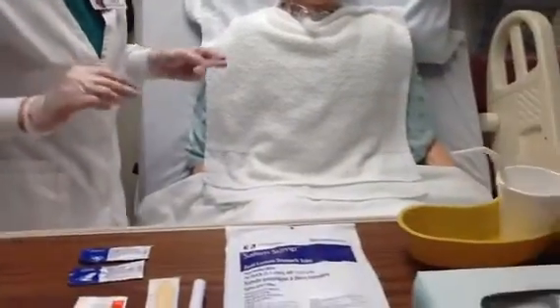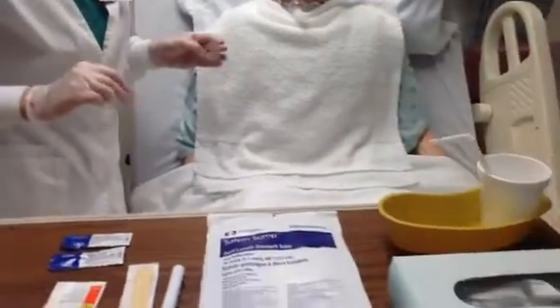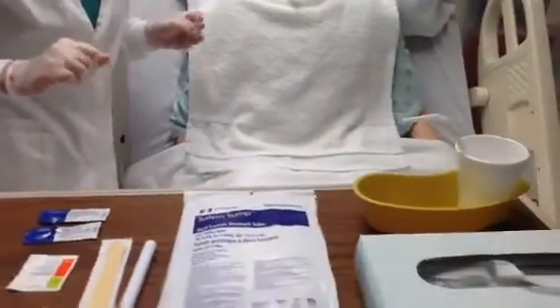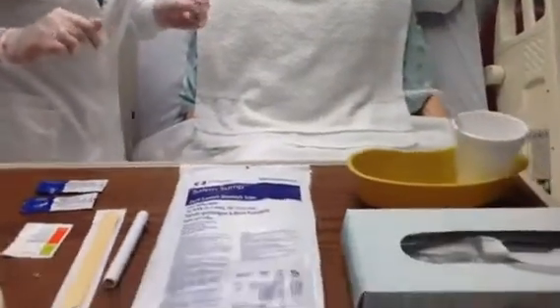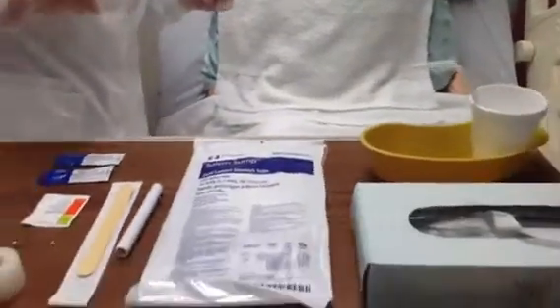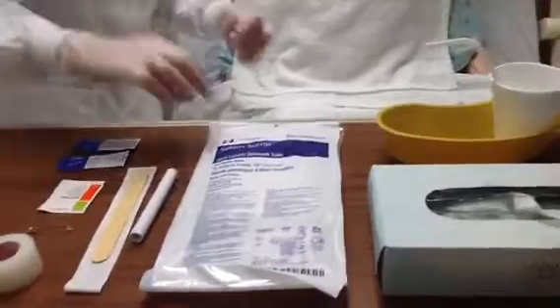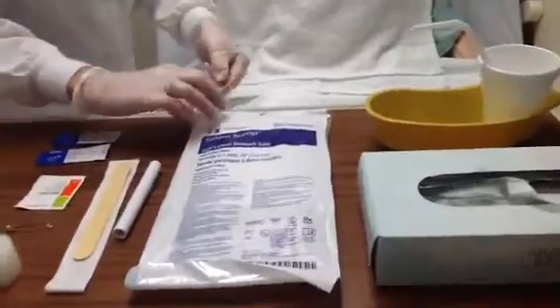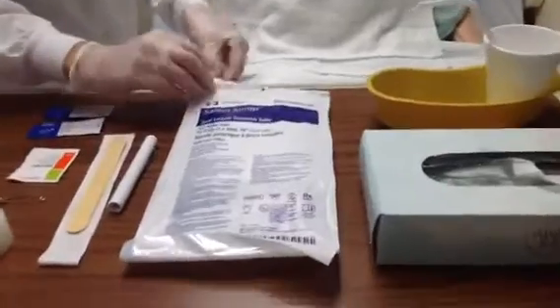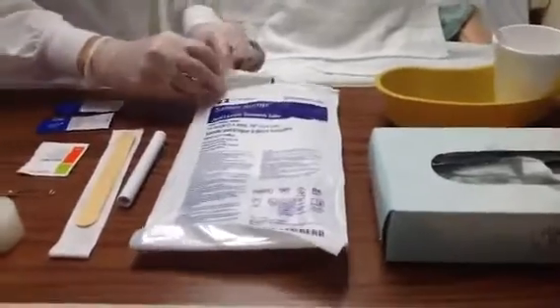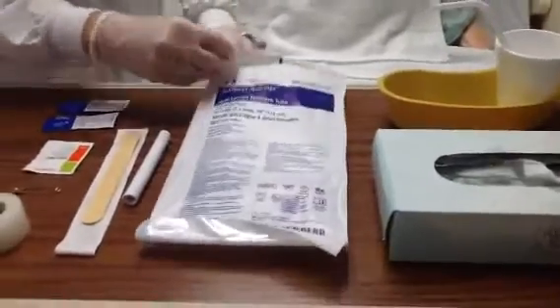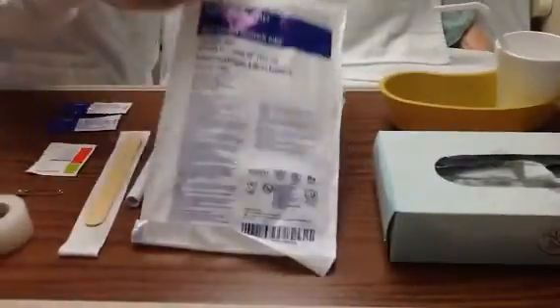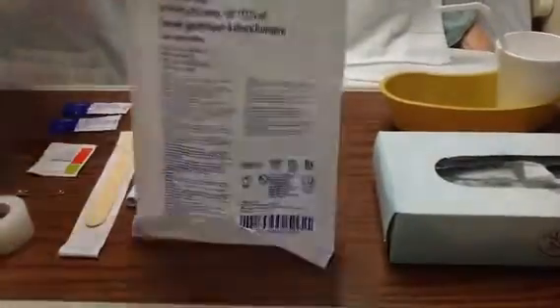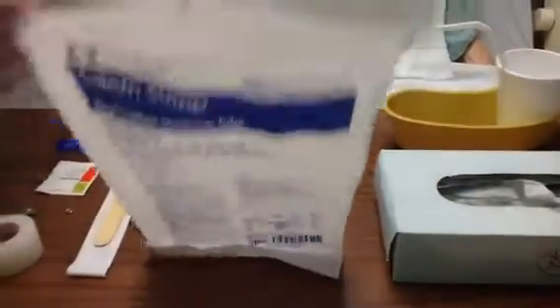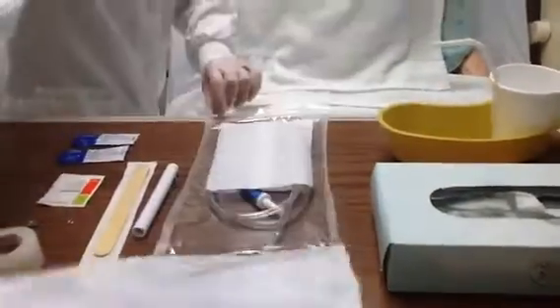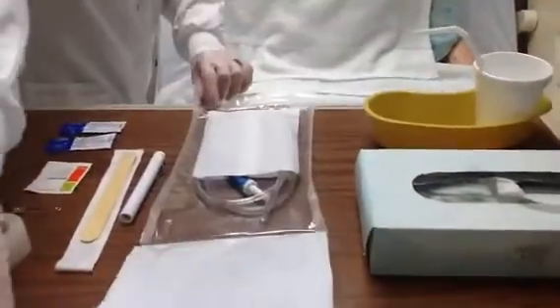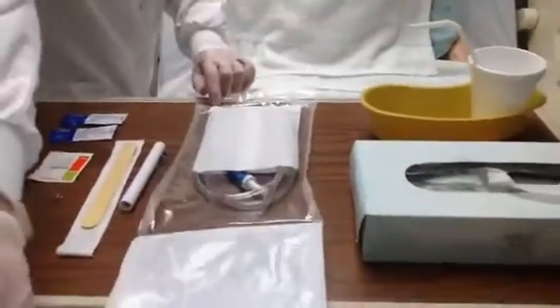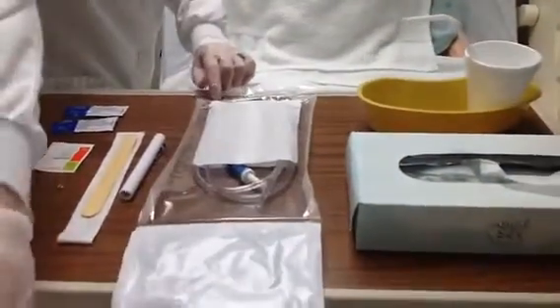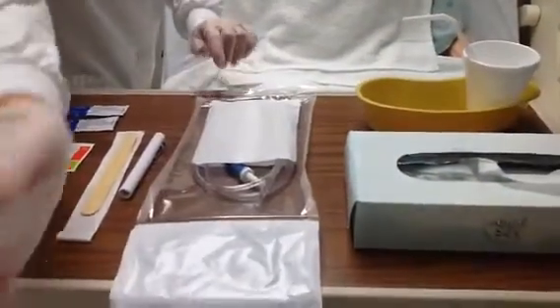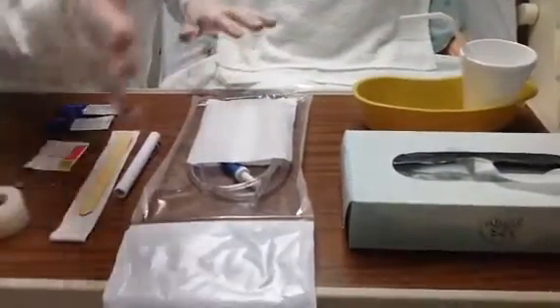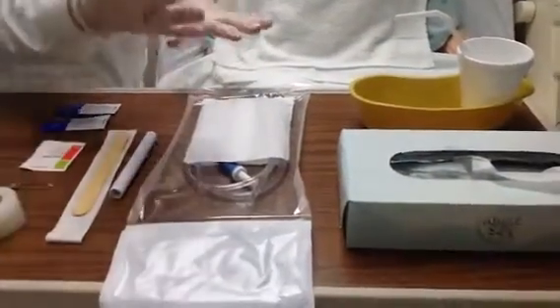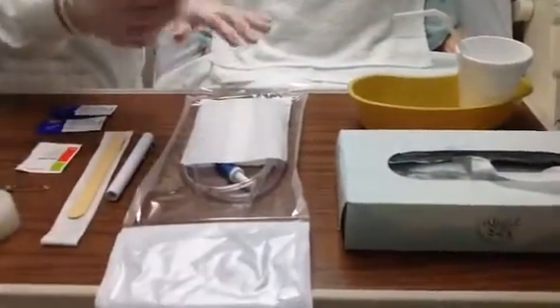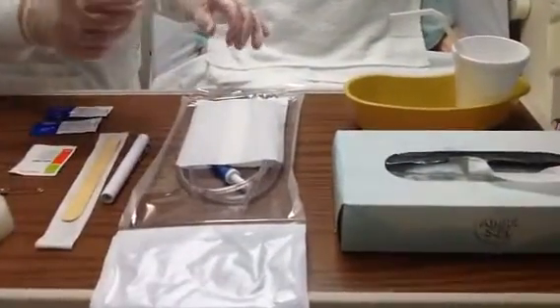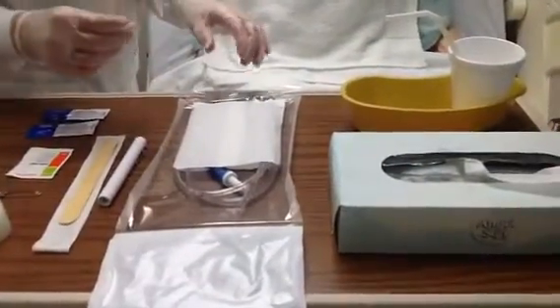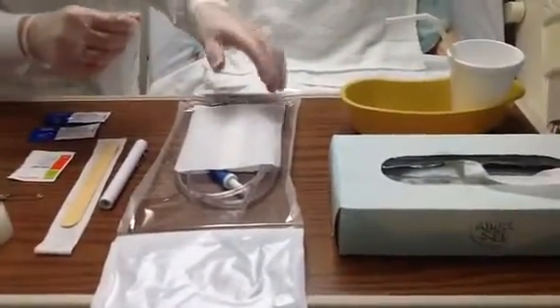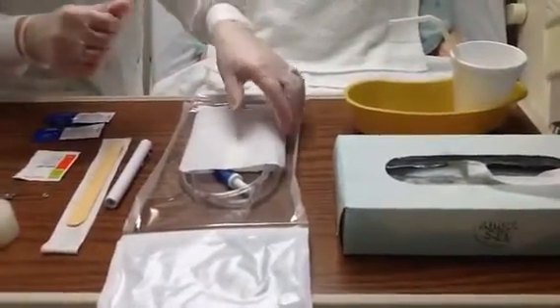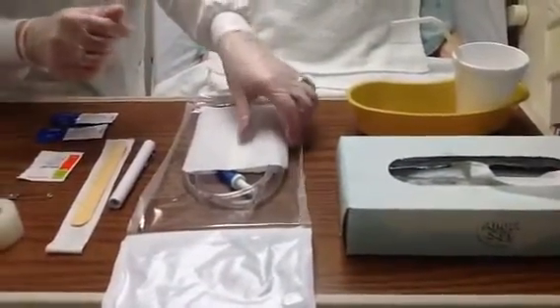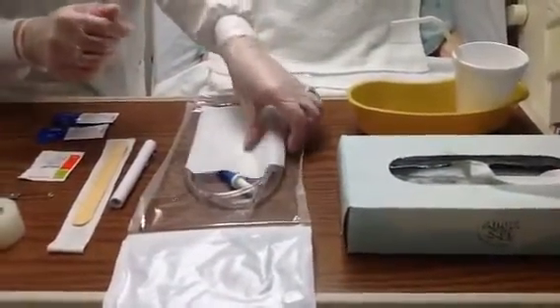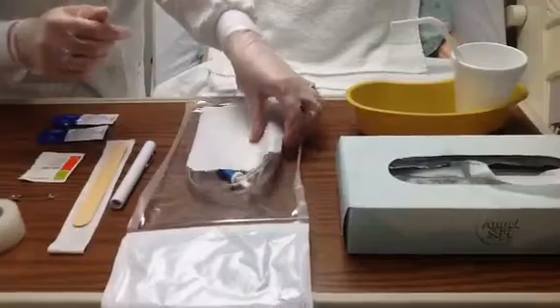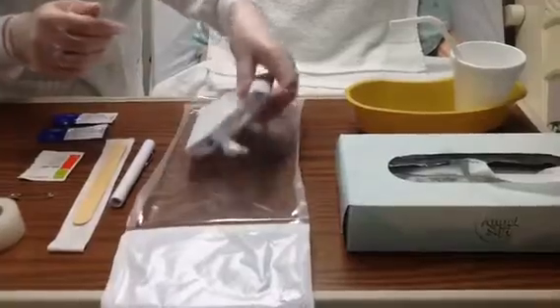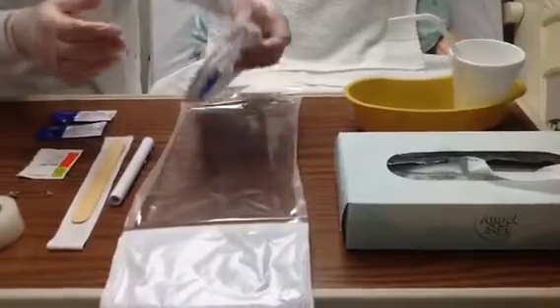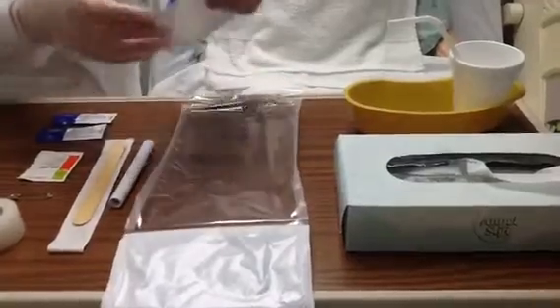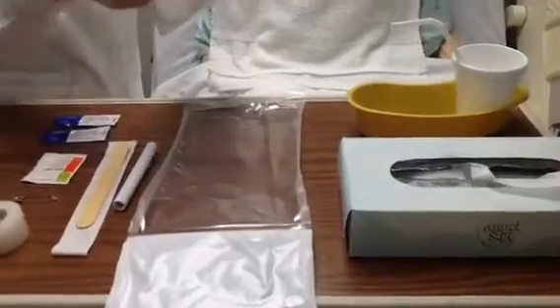The next step is to open the NG kit. You'll notice that I have on regular clean gloves — this is not a sterile procedure.